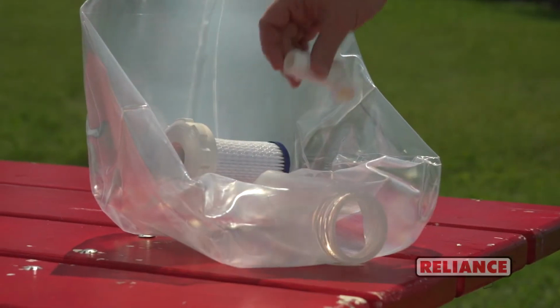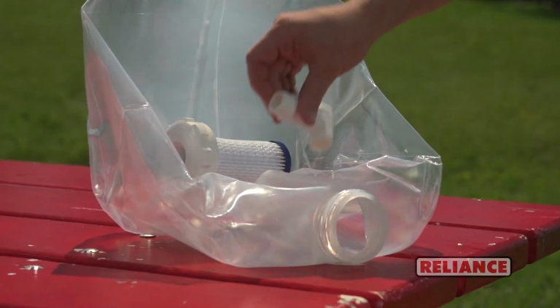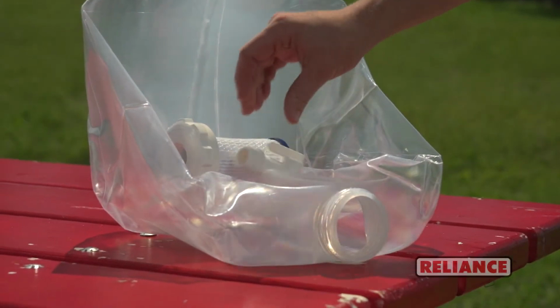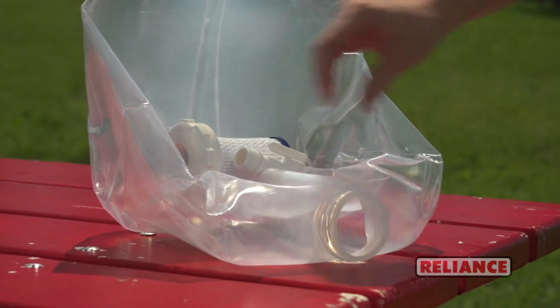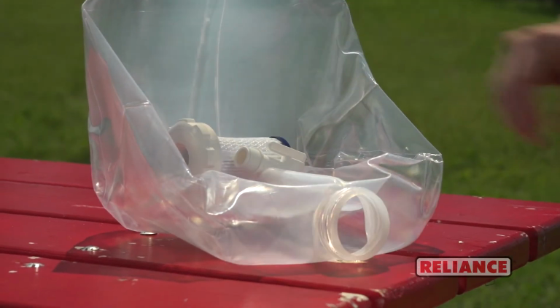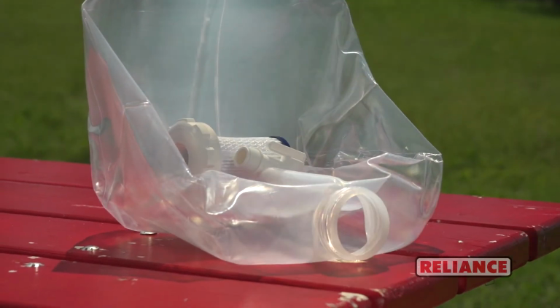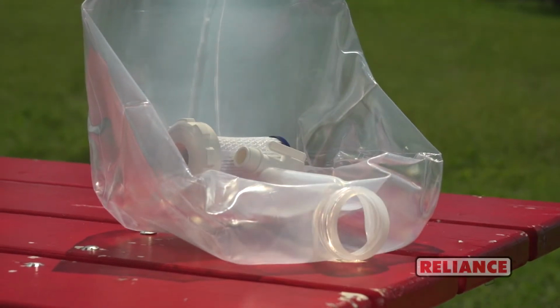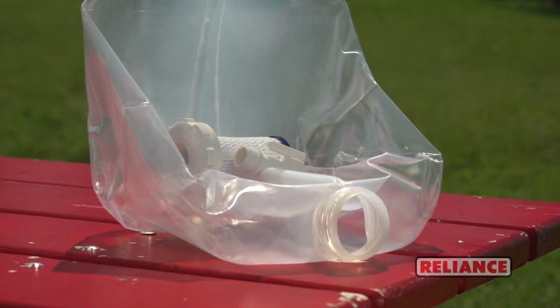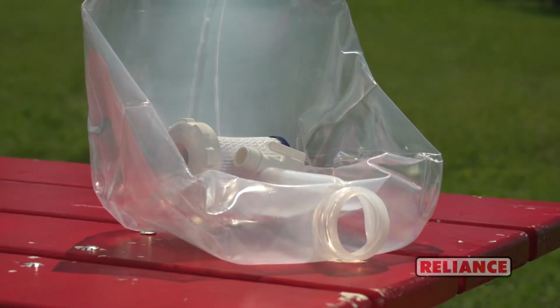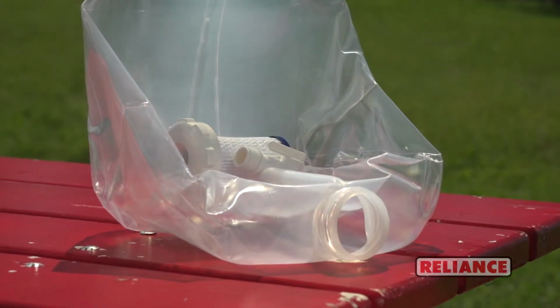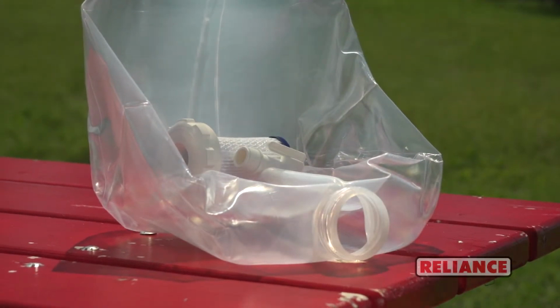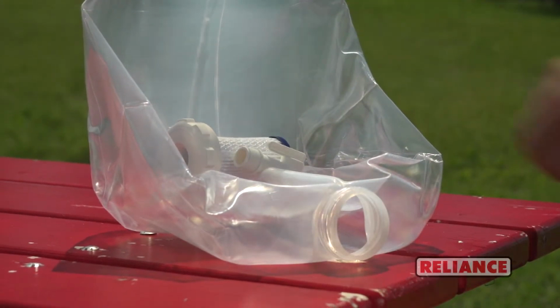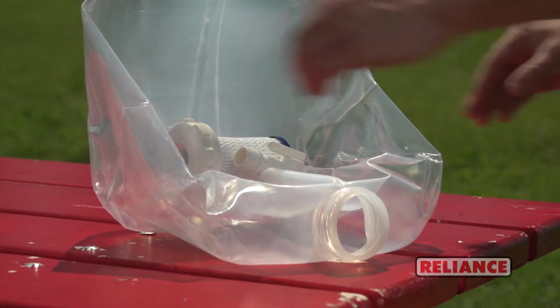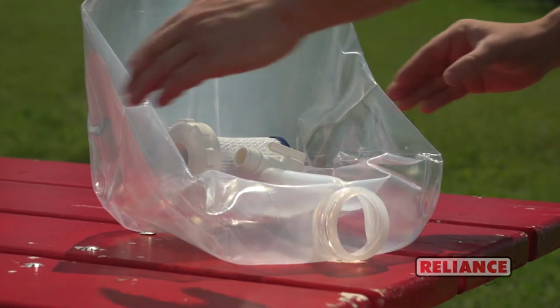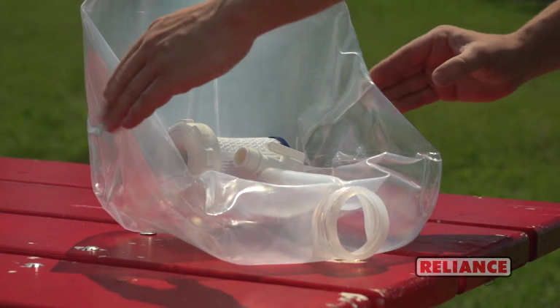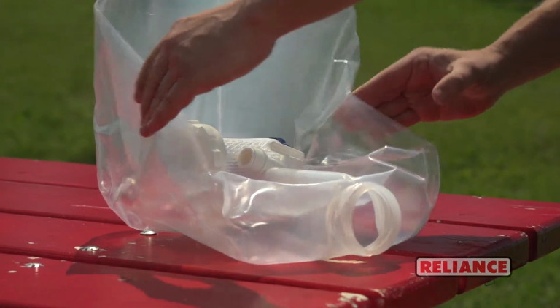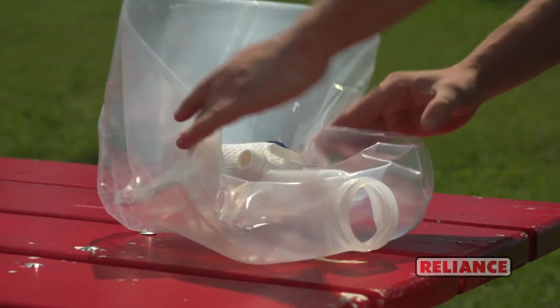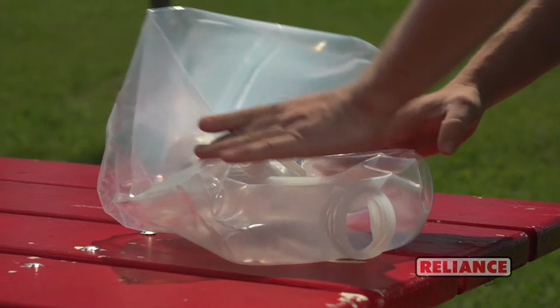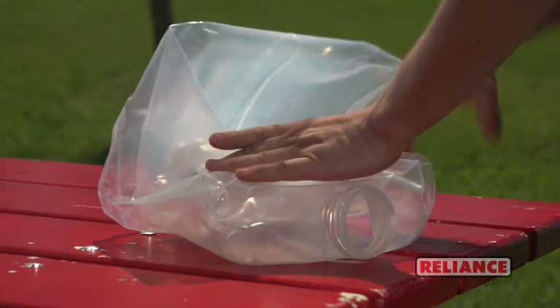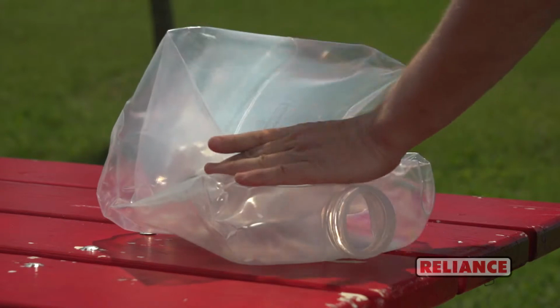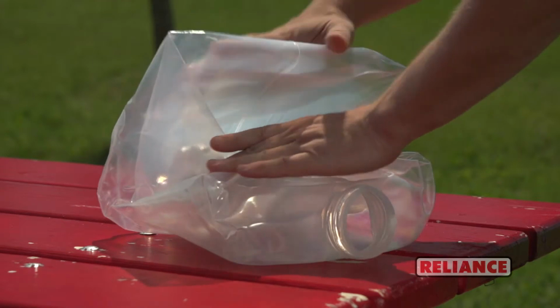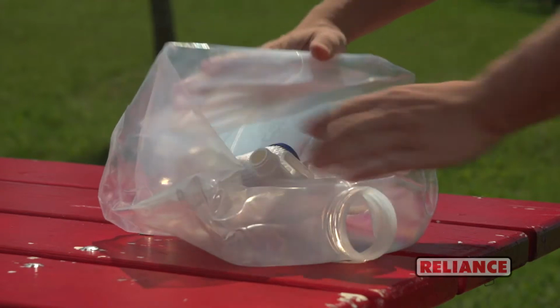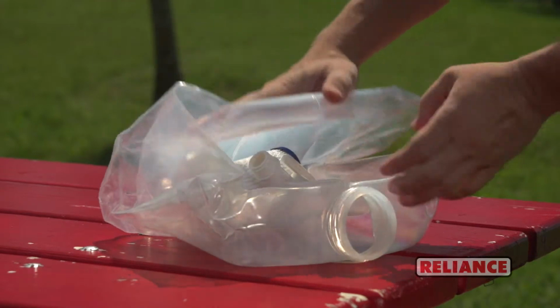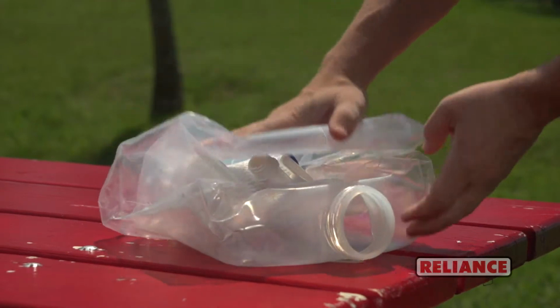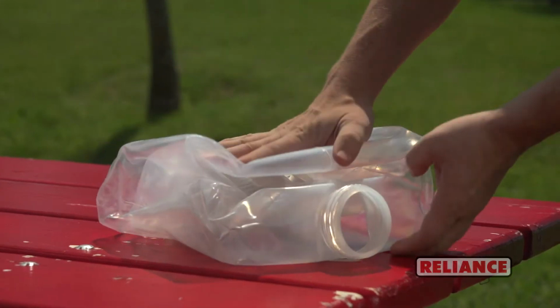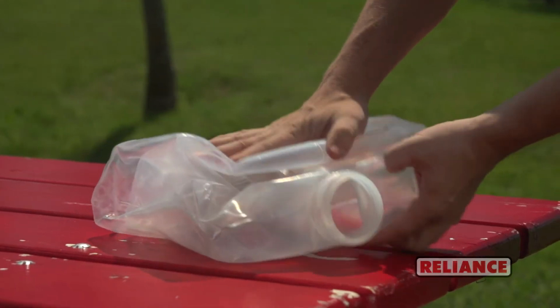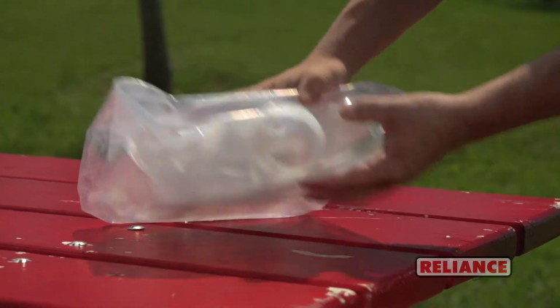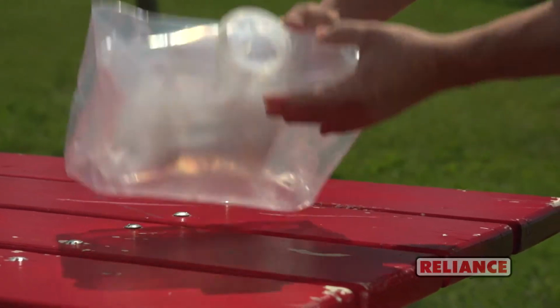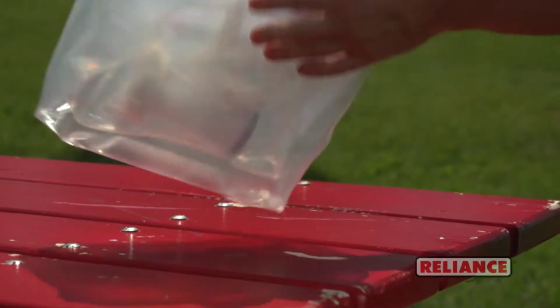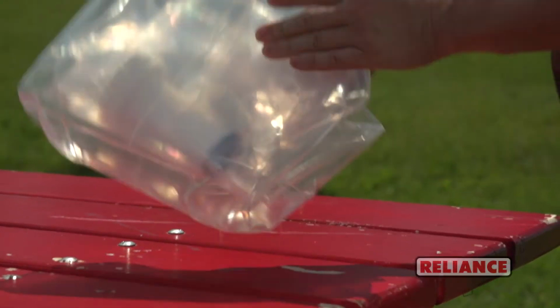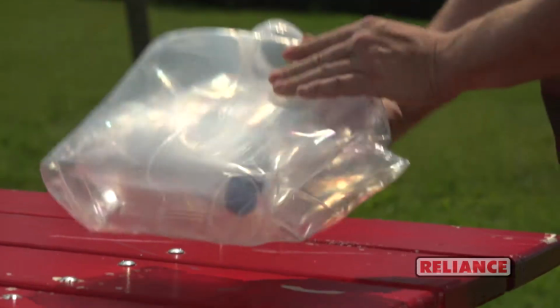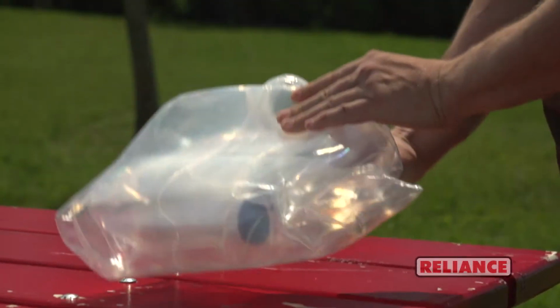When not in use, it can be rolled up for storage, weighing only one pound when empty.